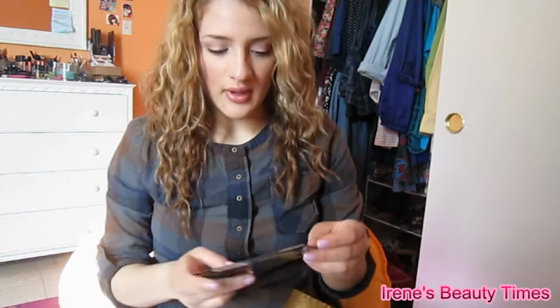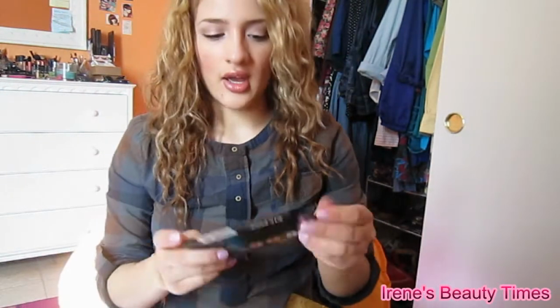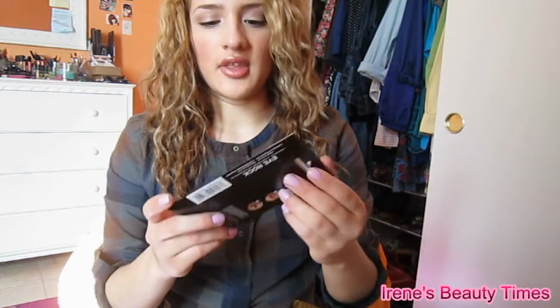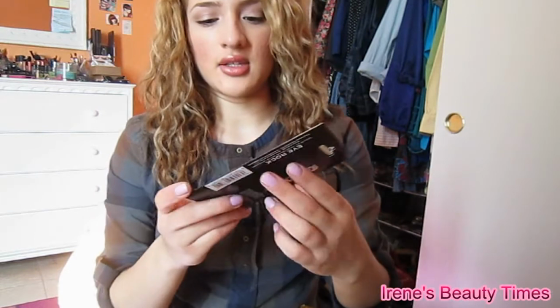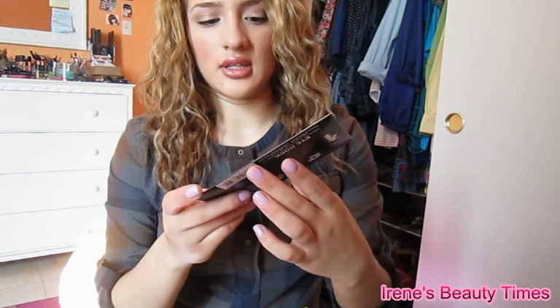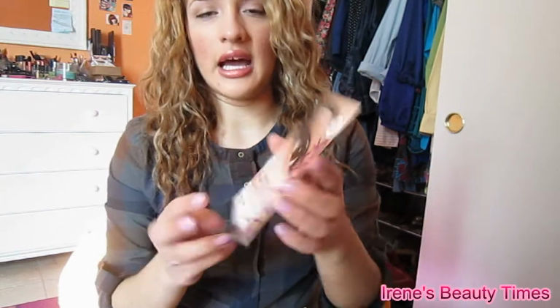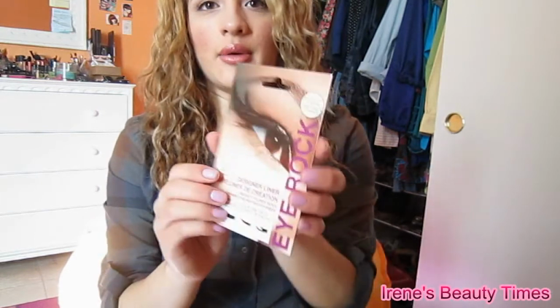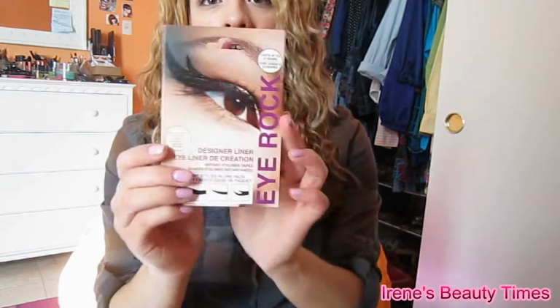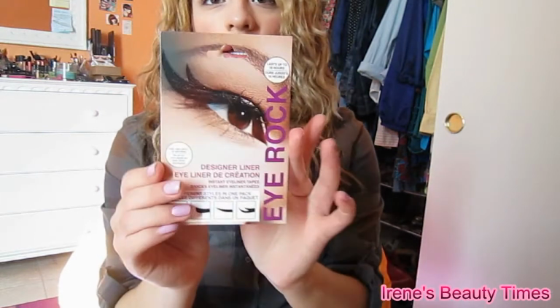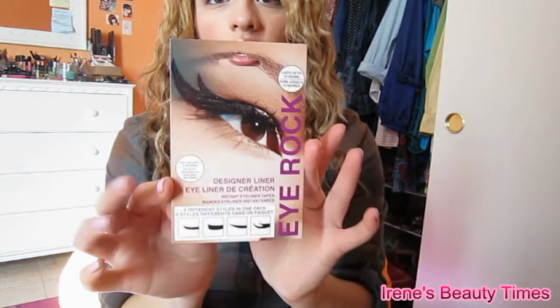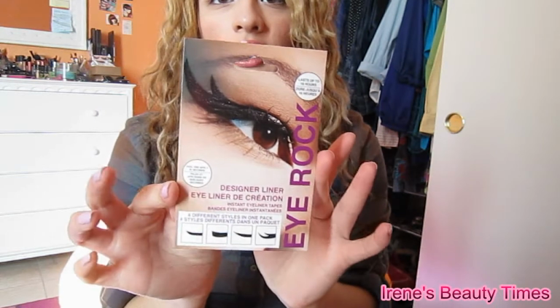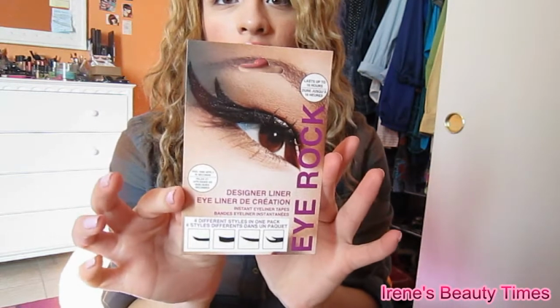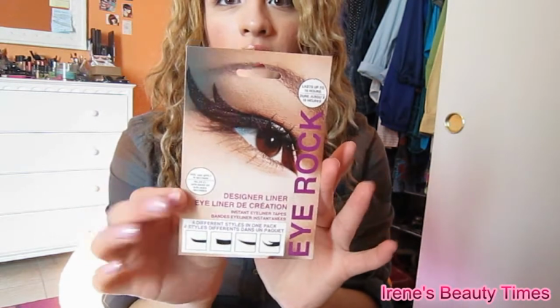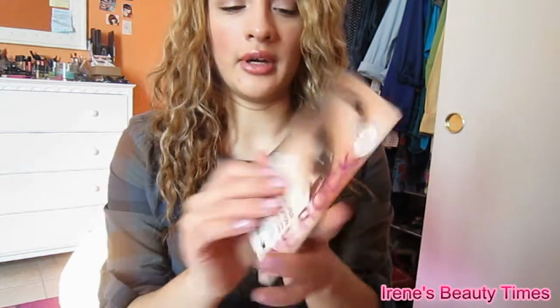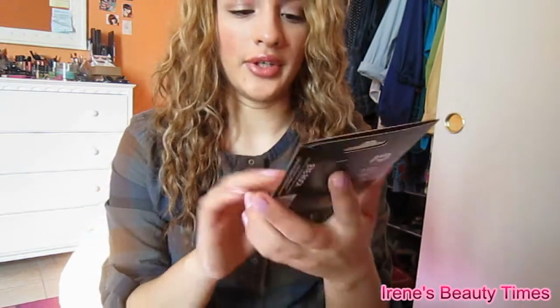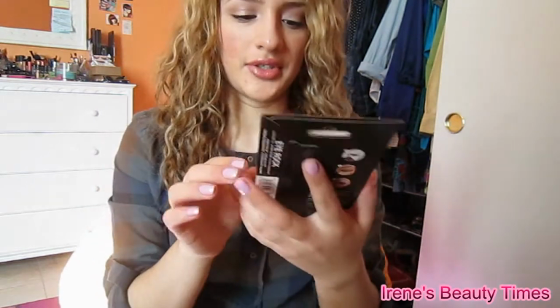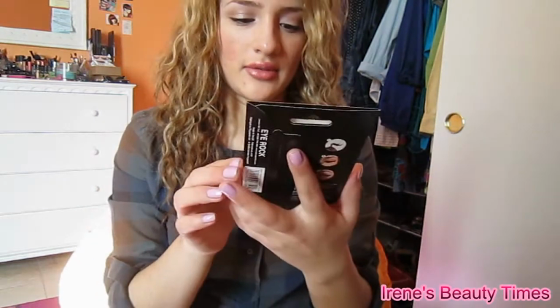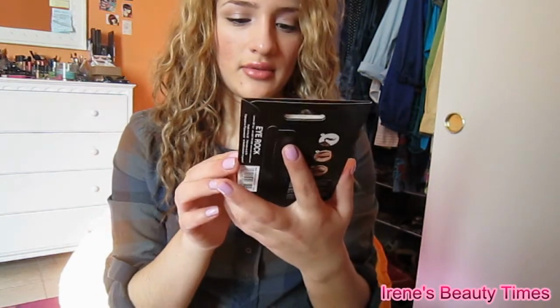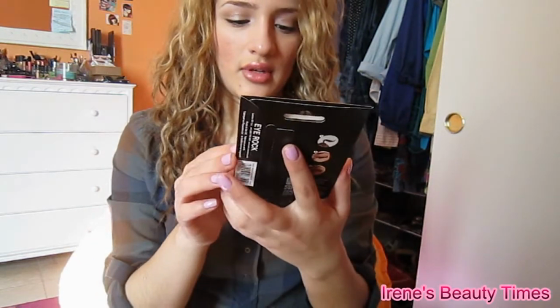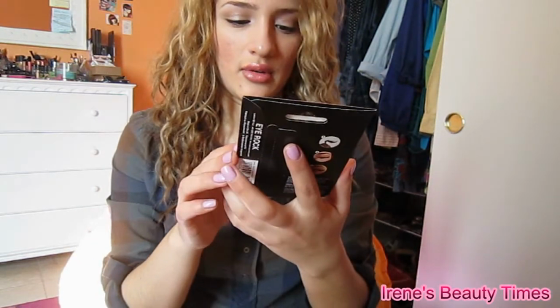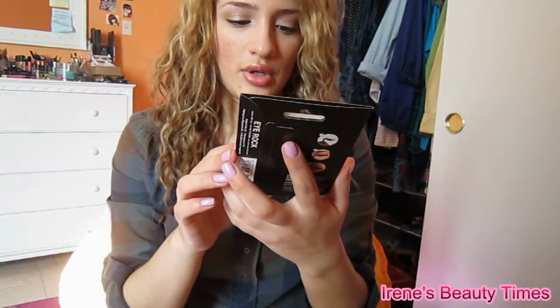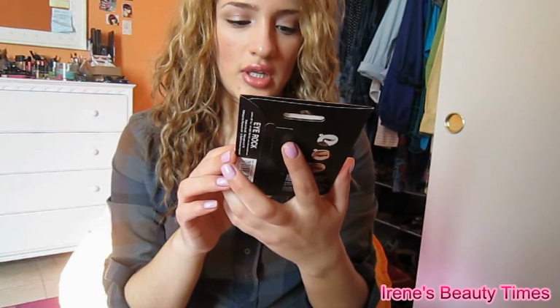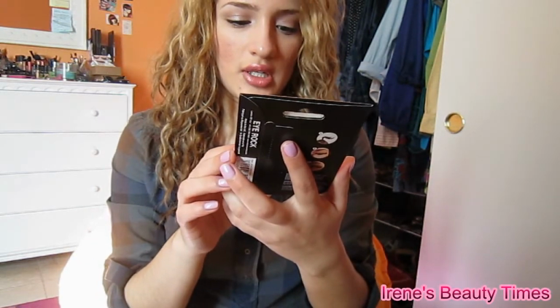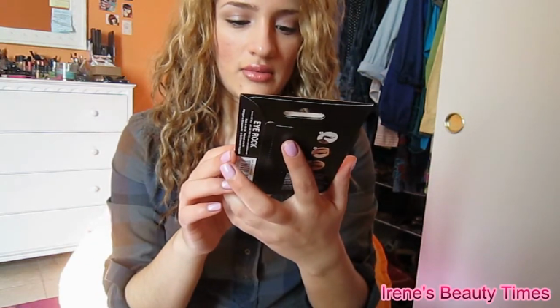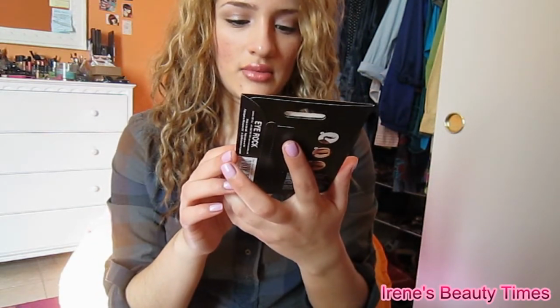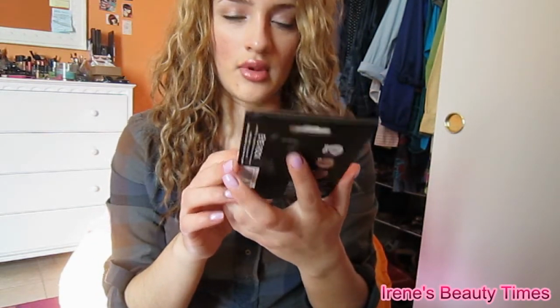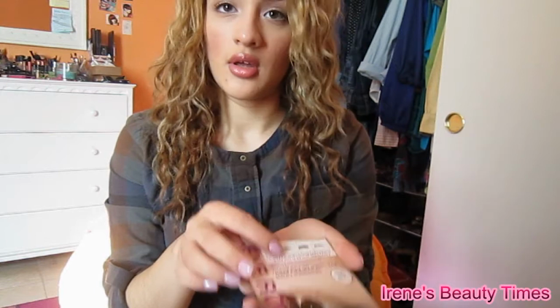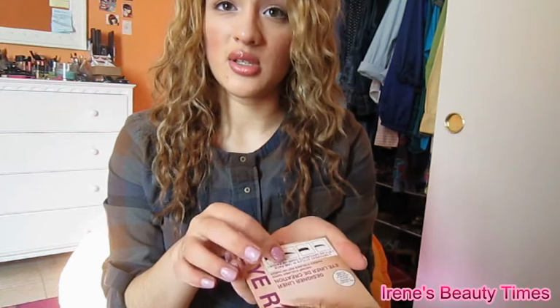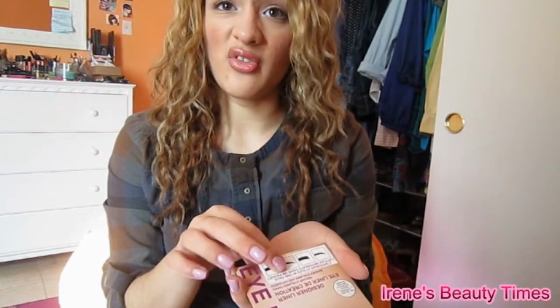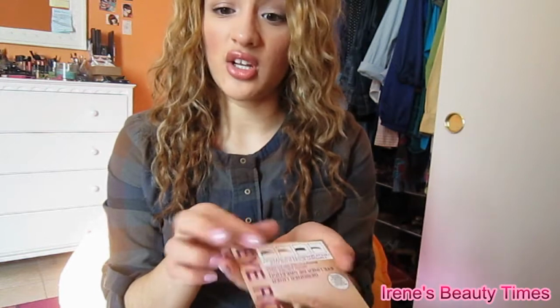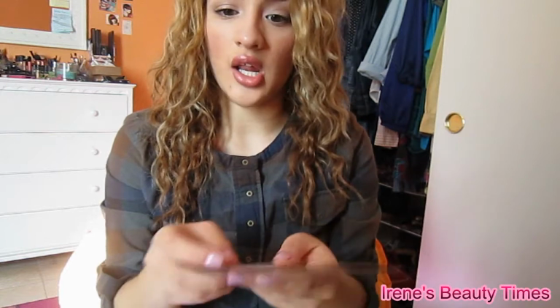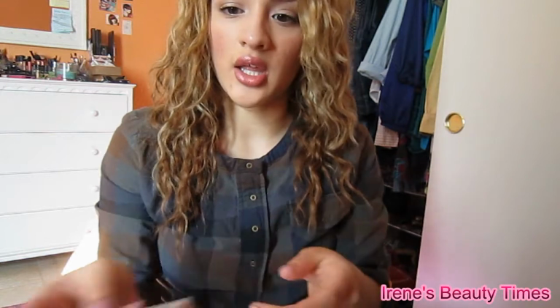Then I got these Eyerox eyeliners. I'm going to try these because I'm not very good at eyeliner.